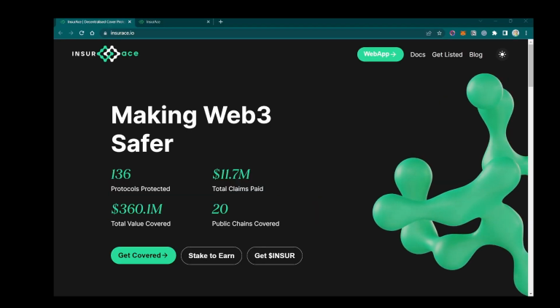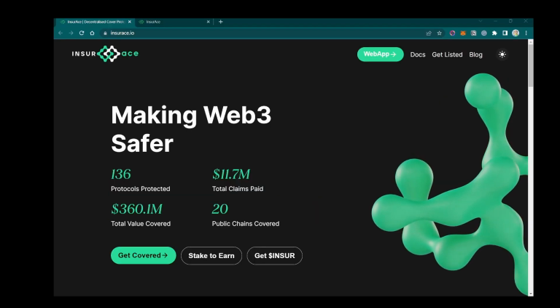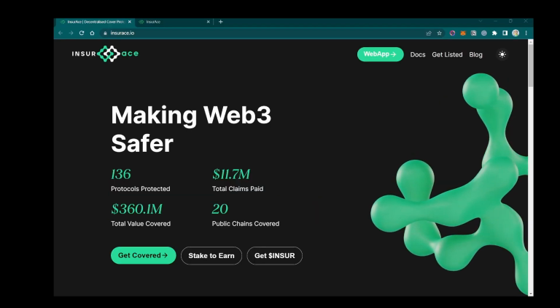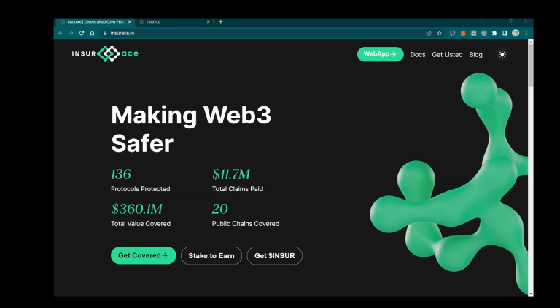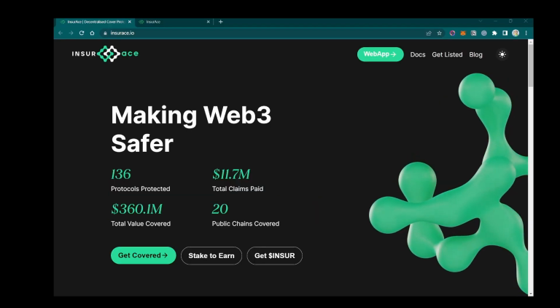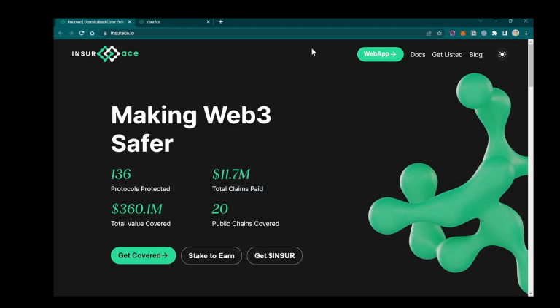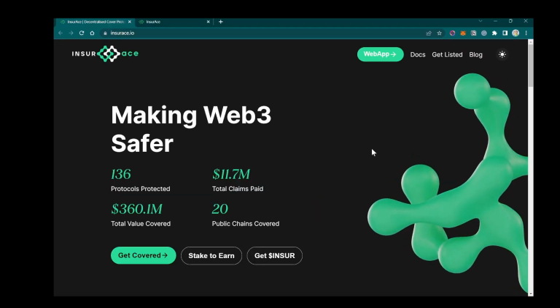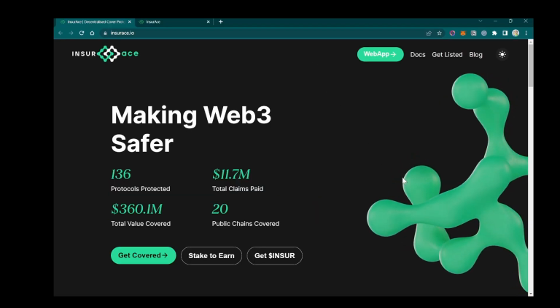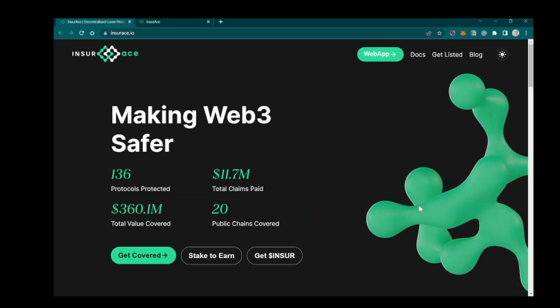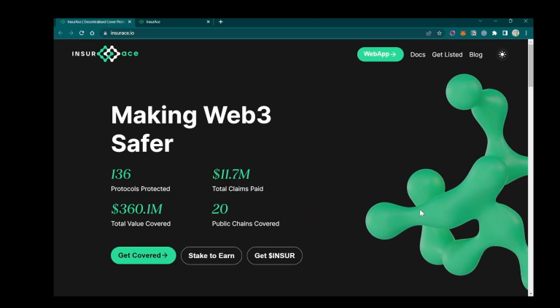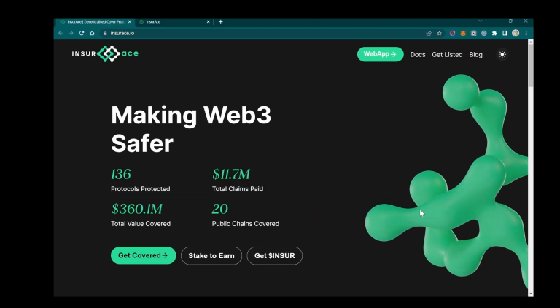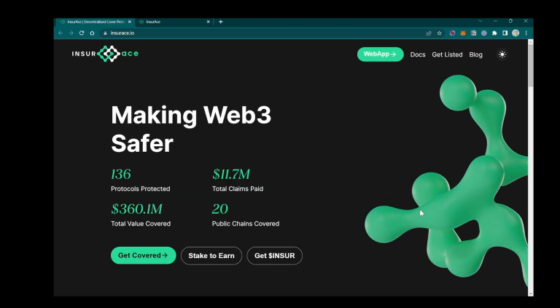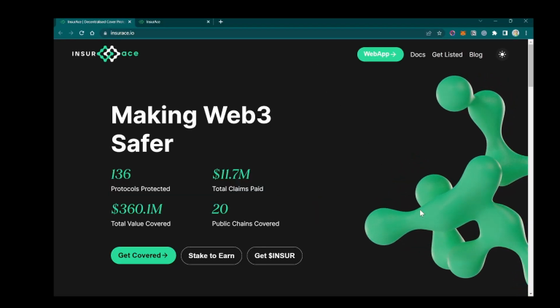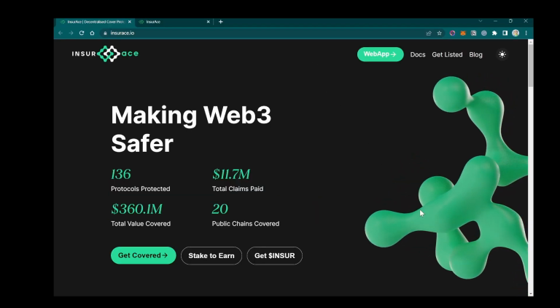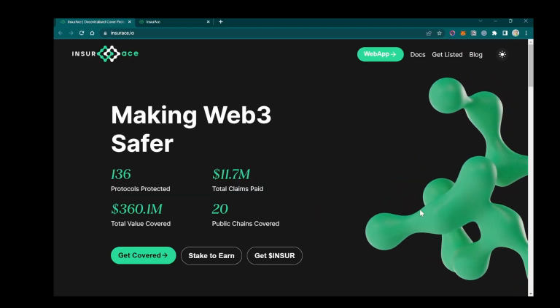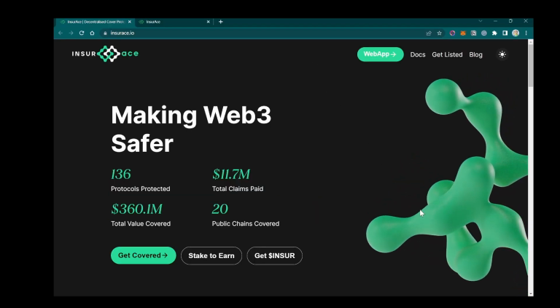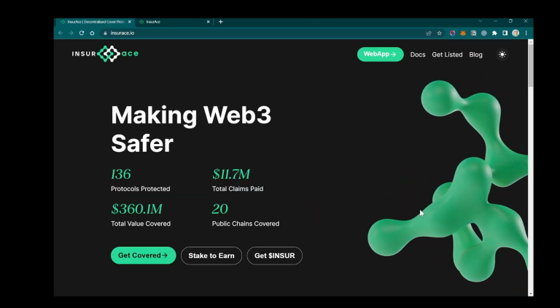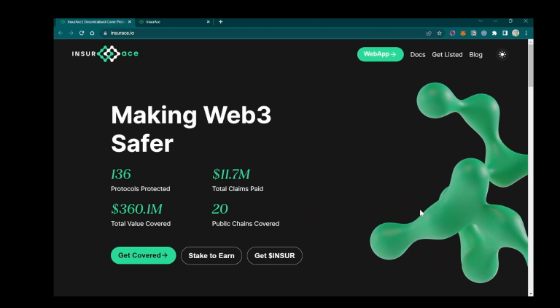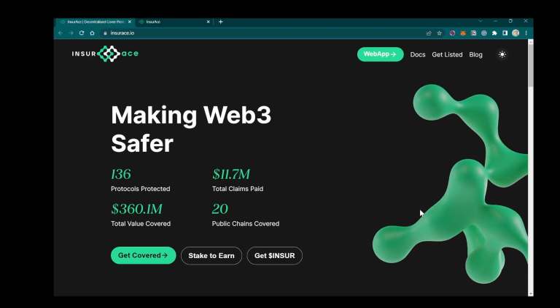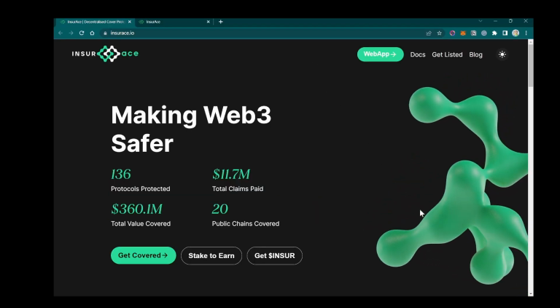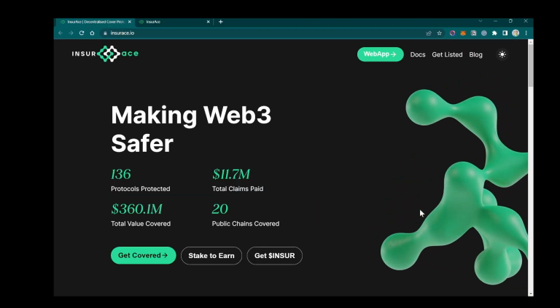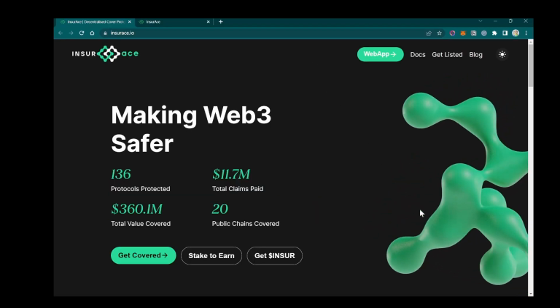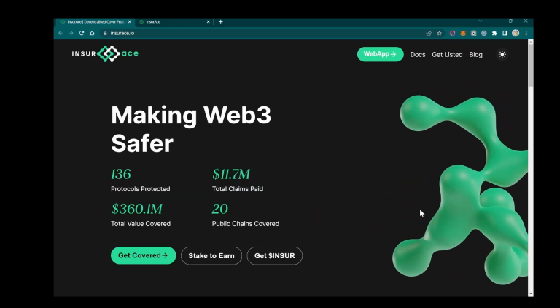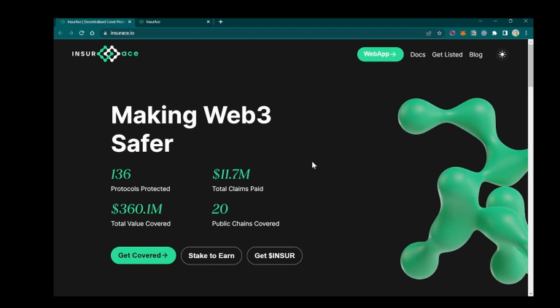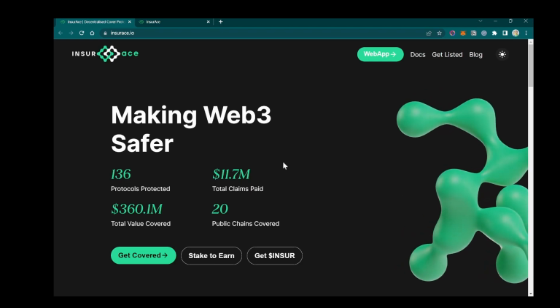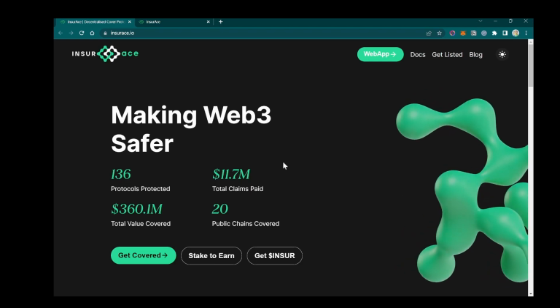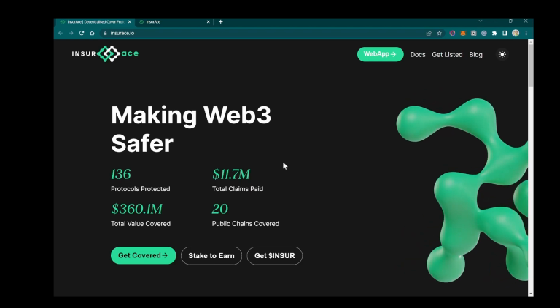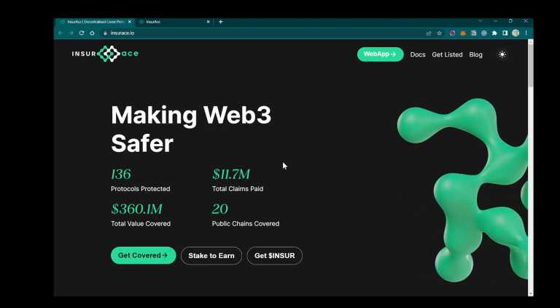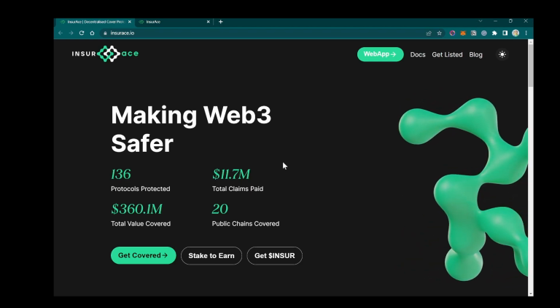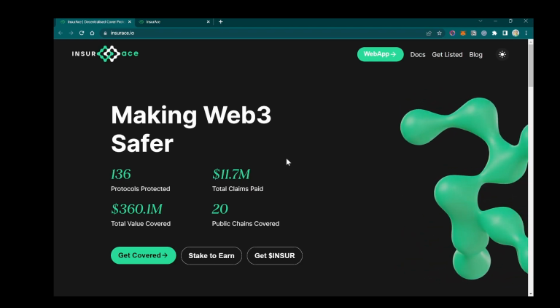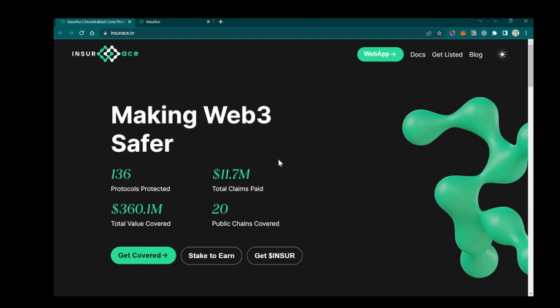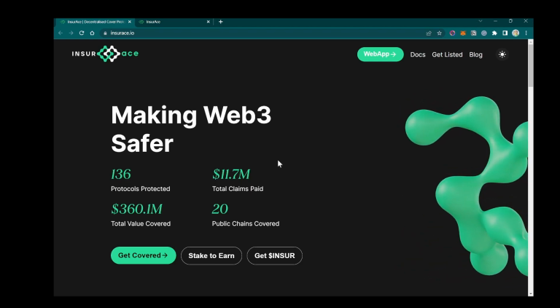Hey guys, this is a short introduction on how to buy RV cover on insurance.io.